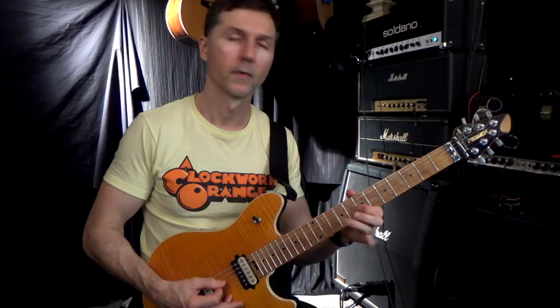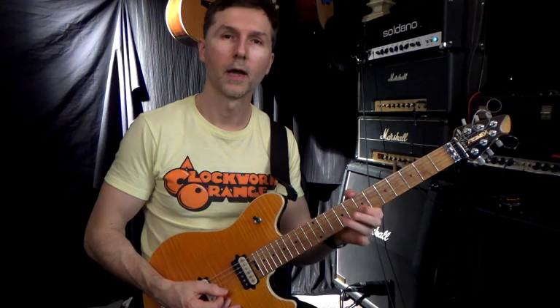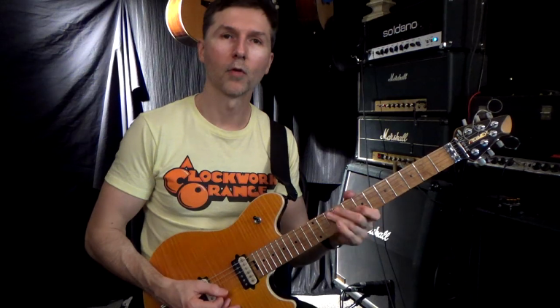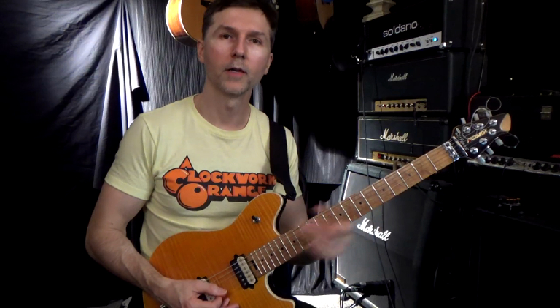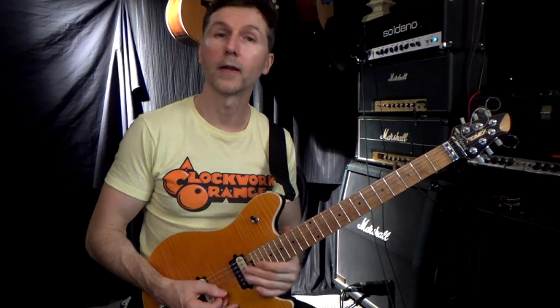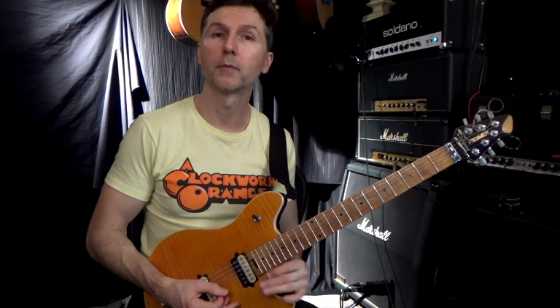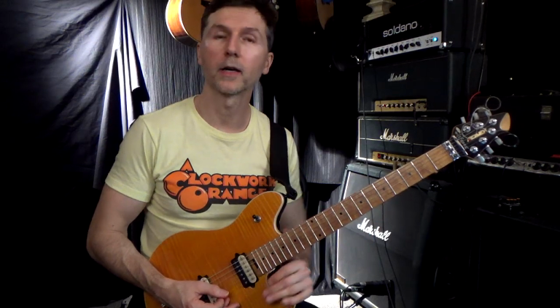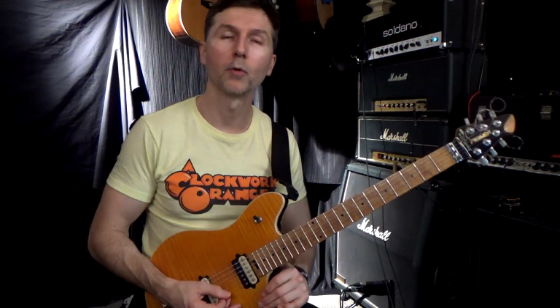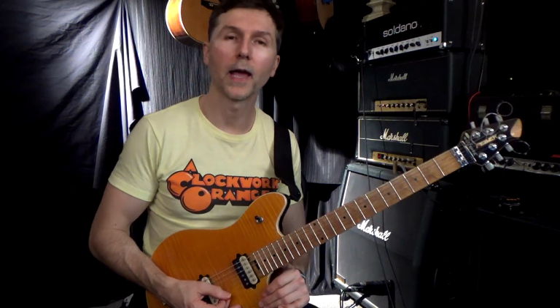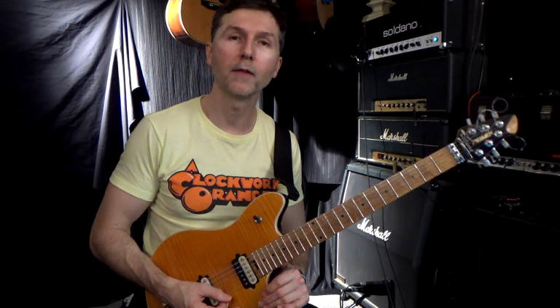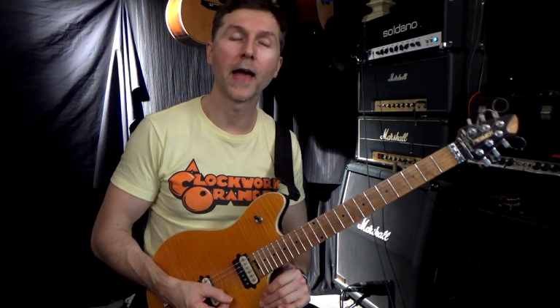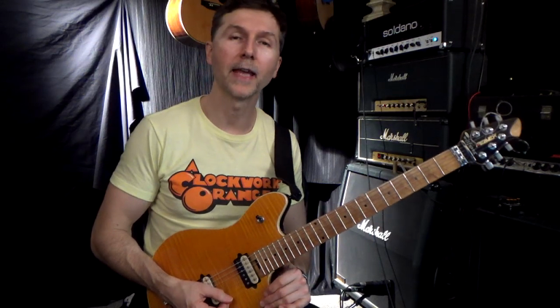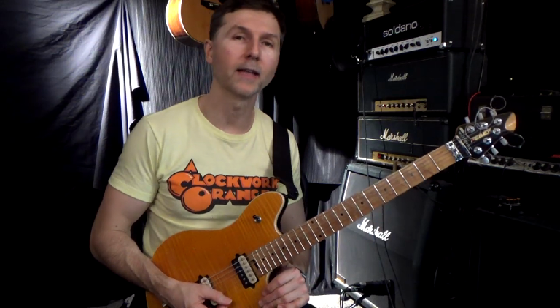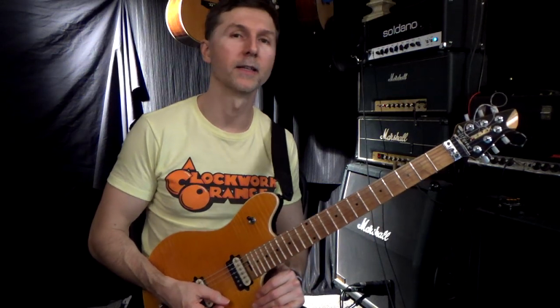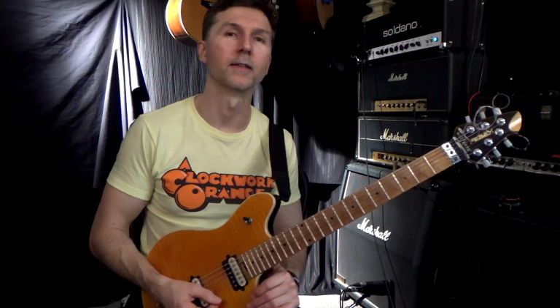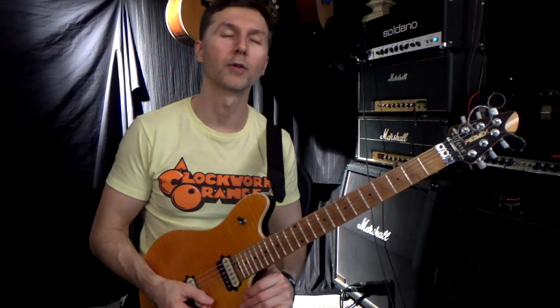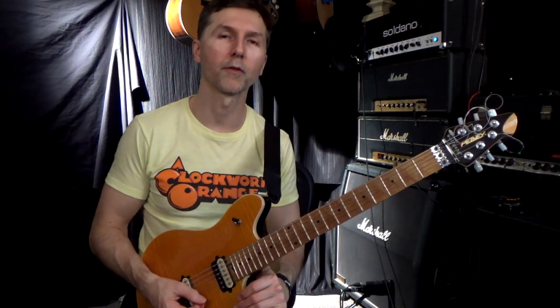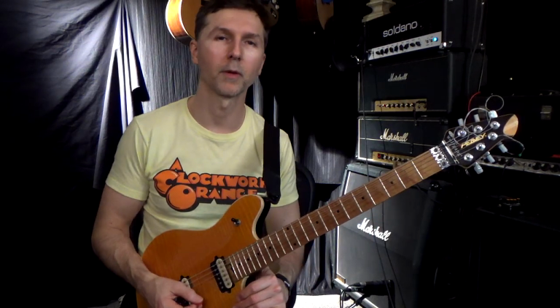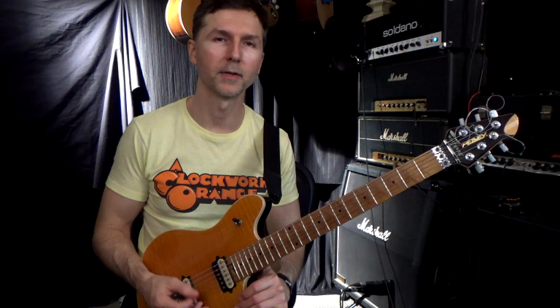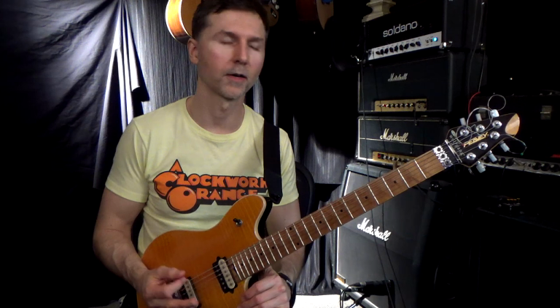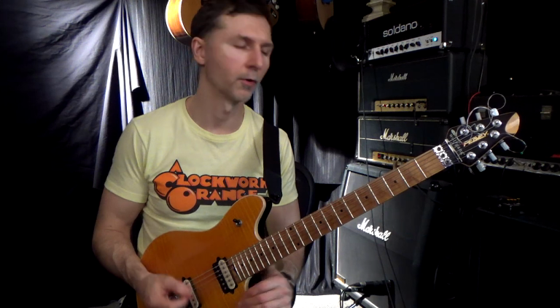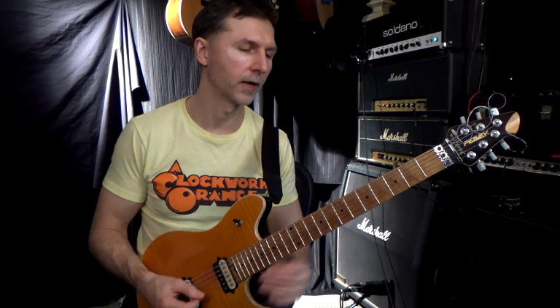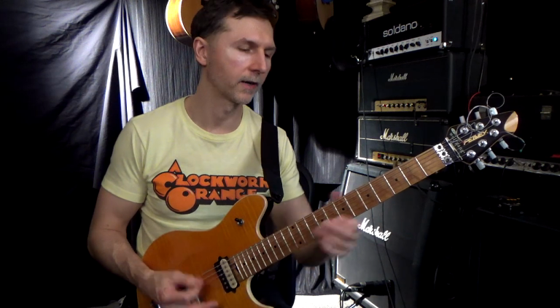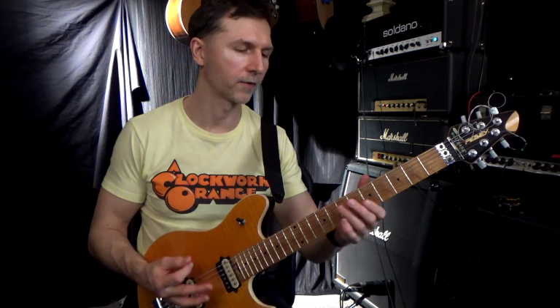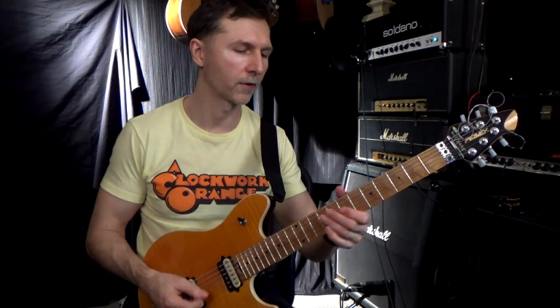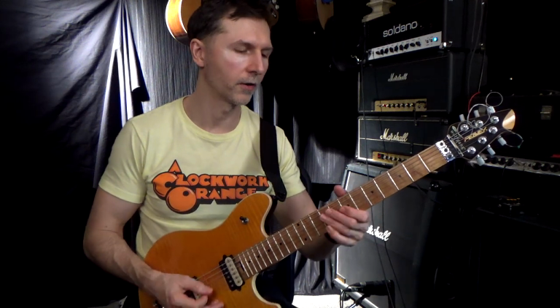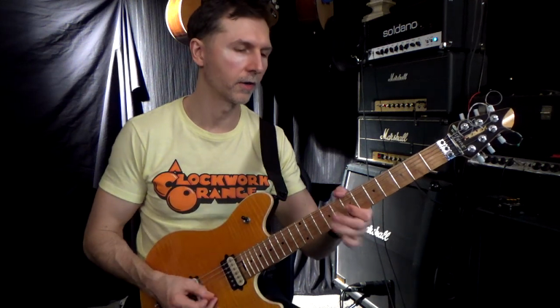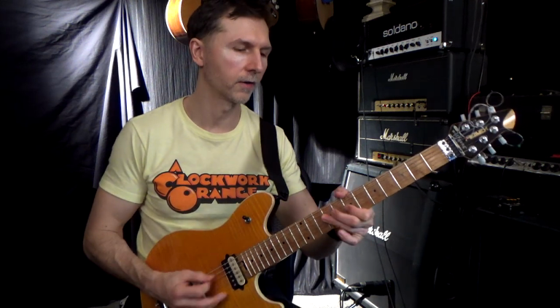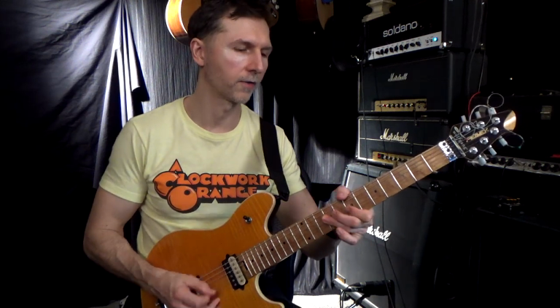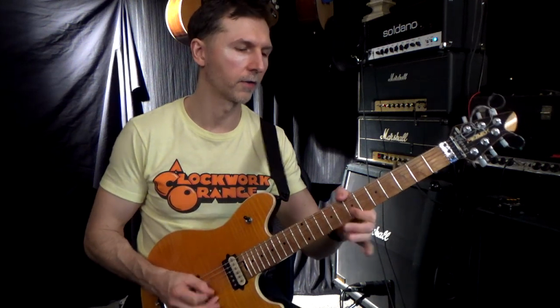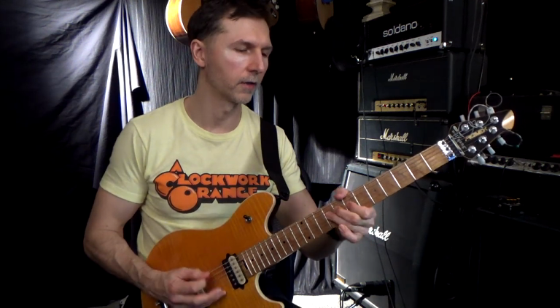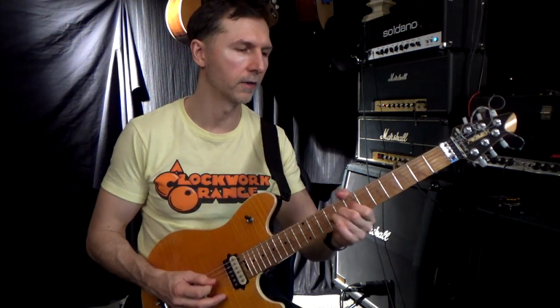Hey everyone, today I'm talking about Eddie Van Halen. Who else should I be talking about, right? I got his guitar here and it's sounding good.